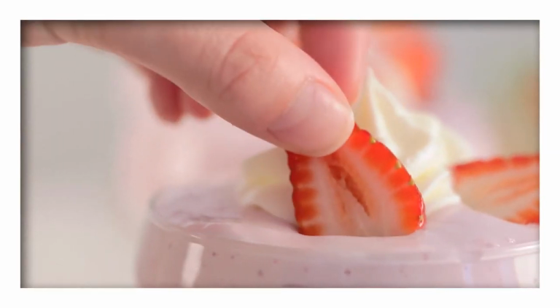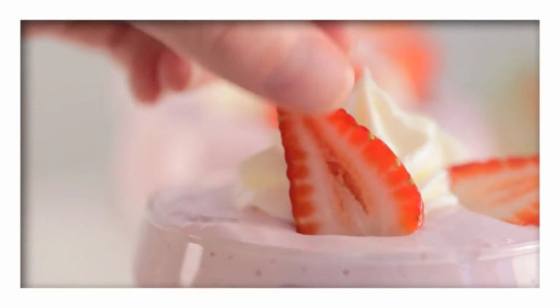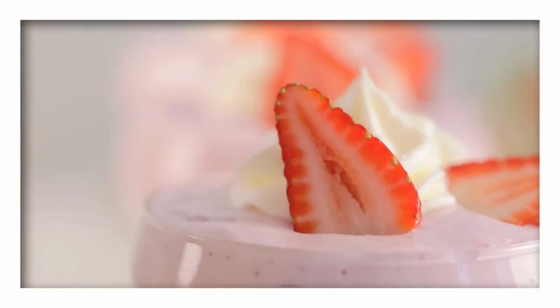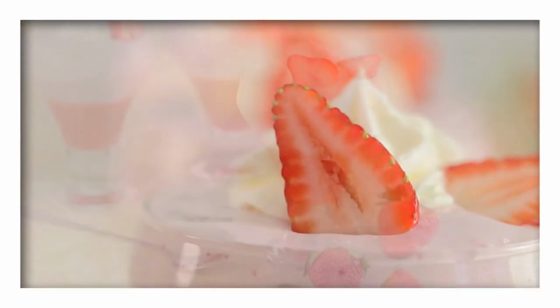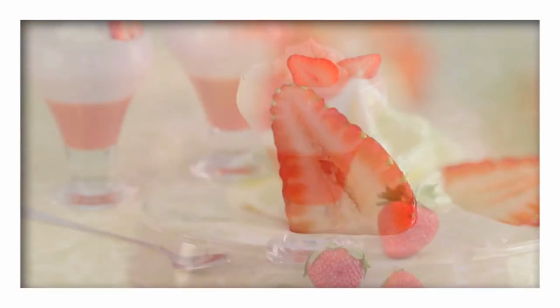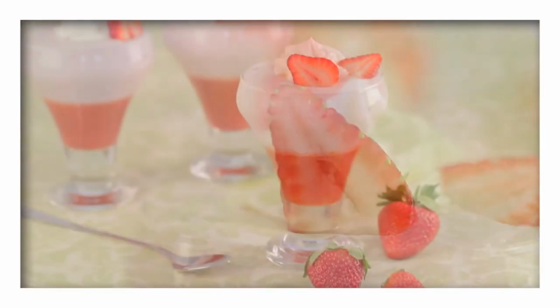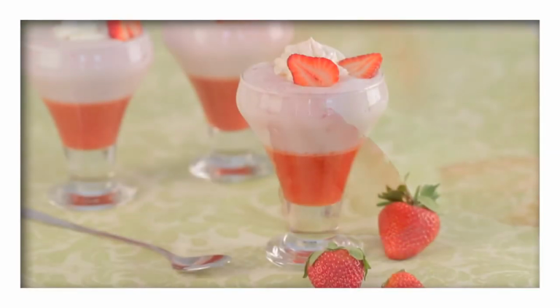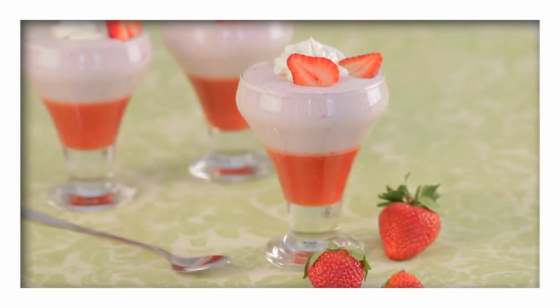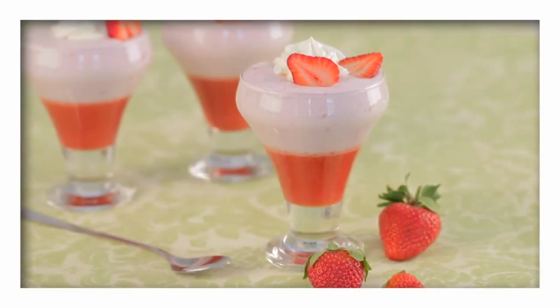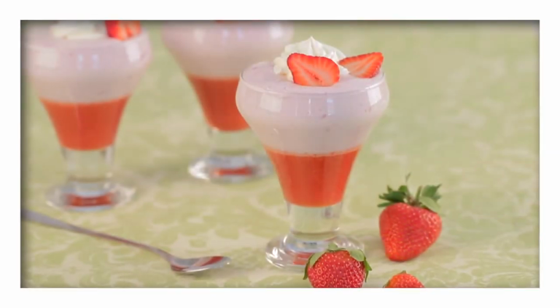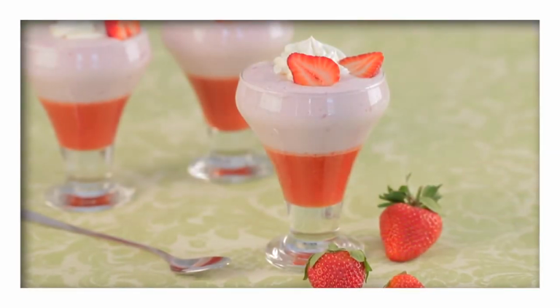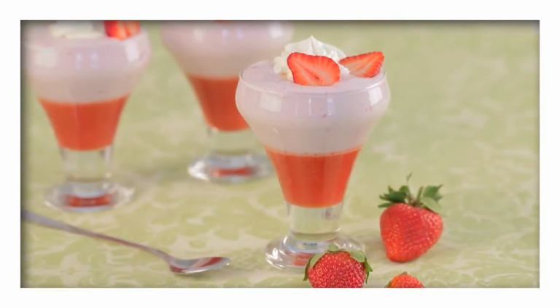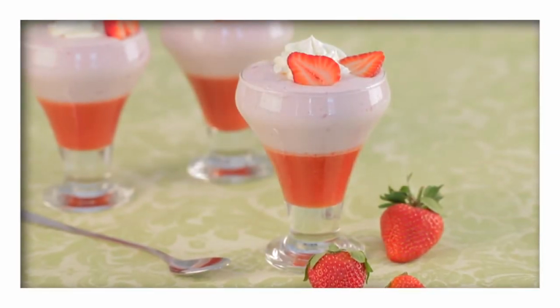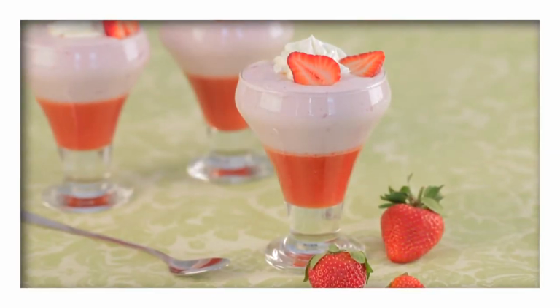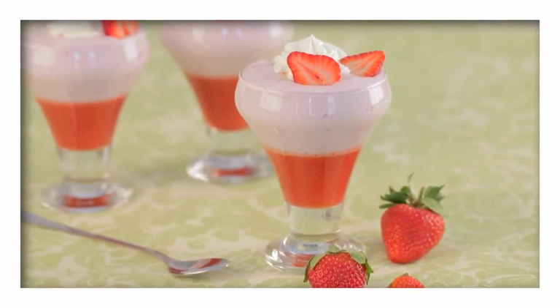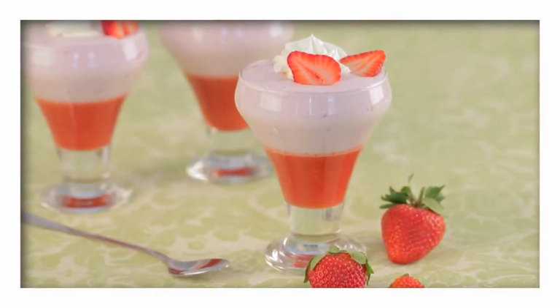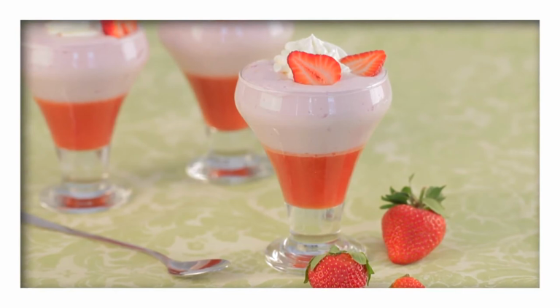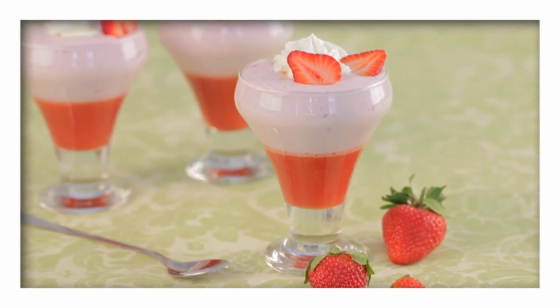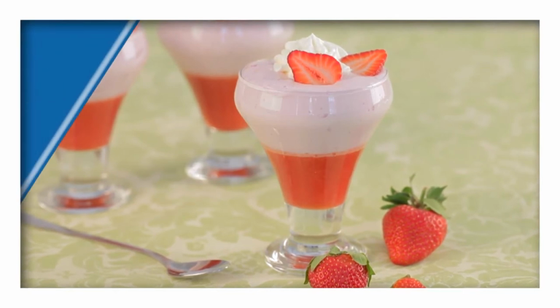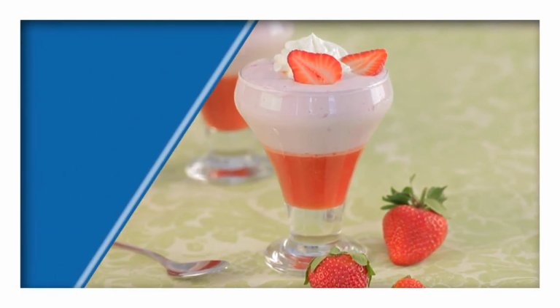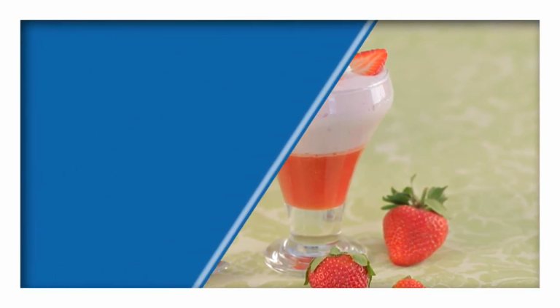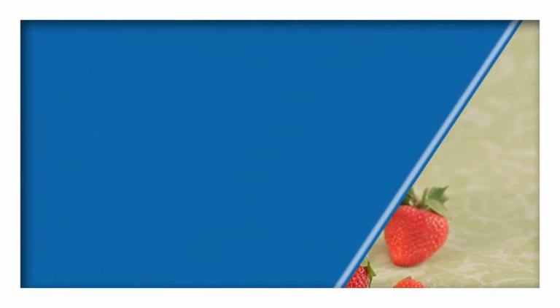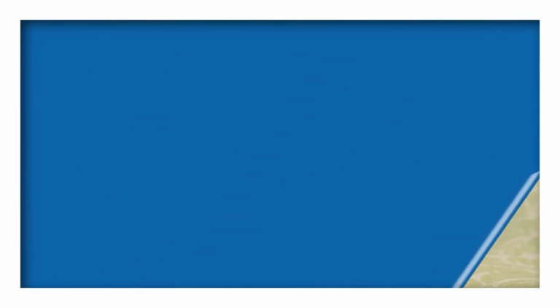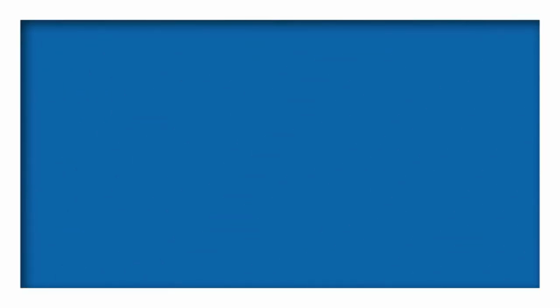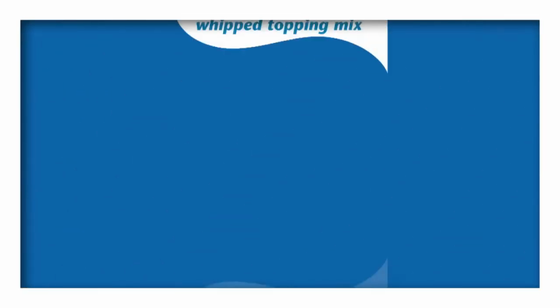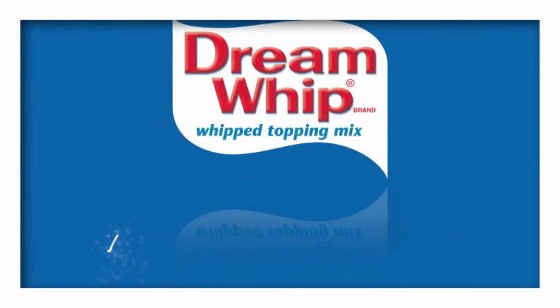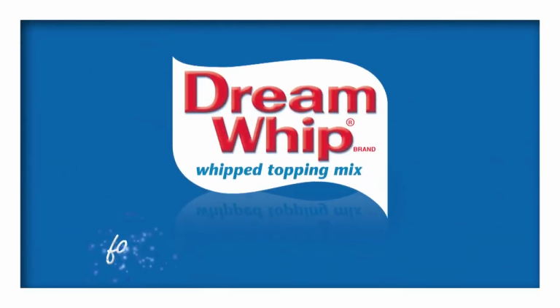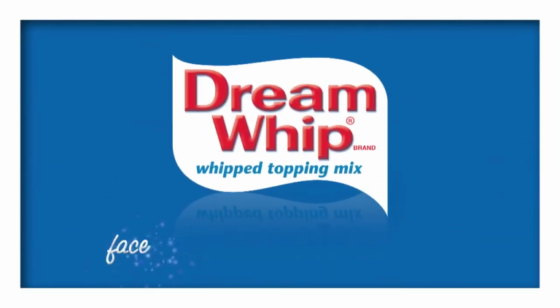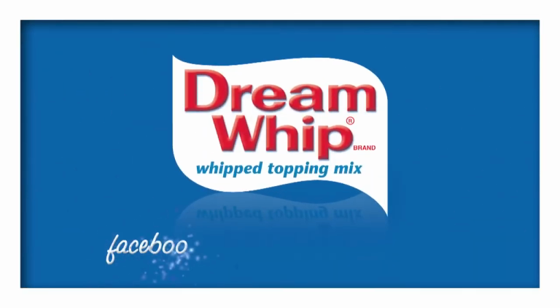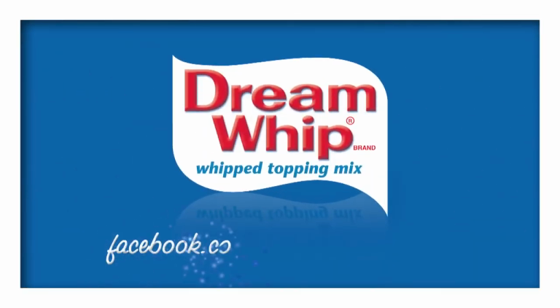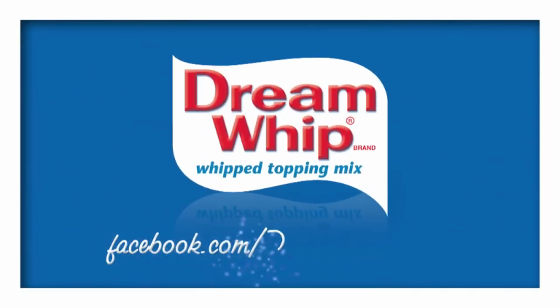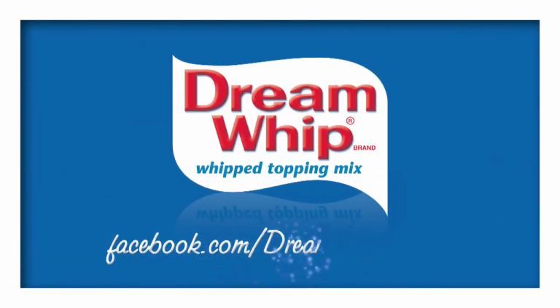Find this scrumptious strawberry flummery recipe on our Facebook page and like the page for a whole world of recipes.